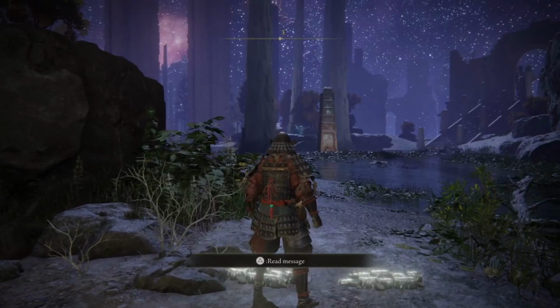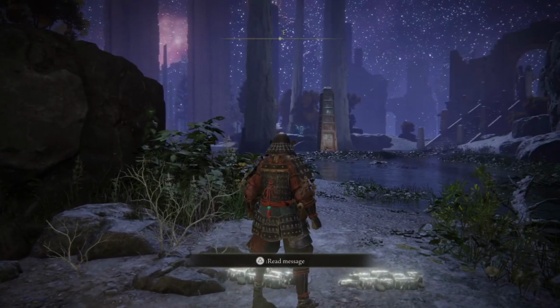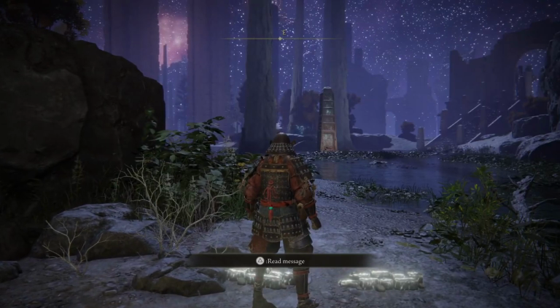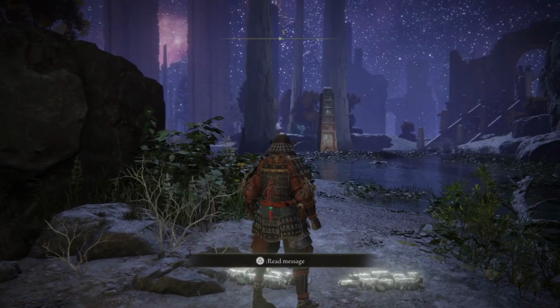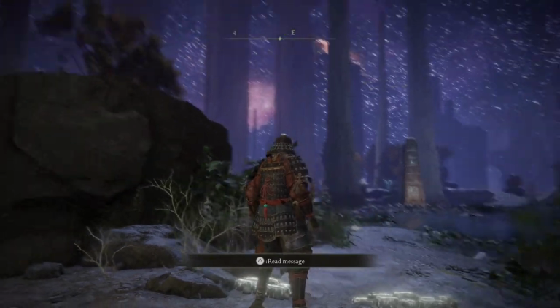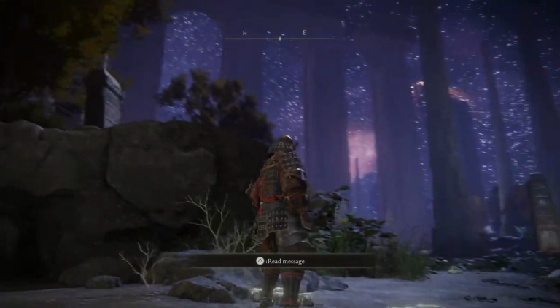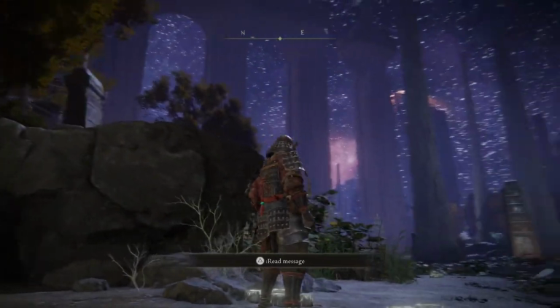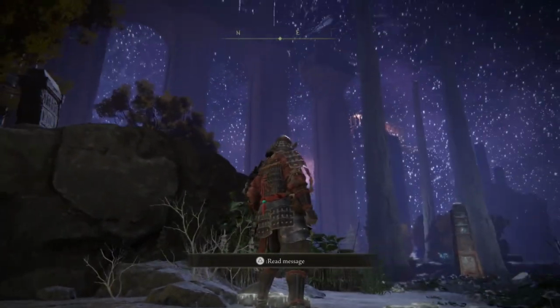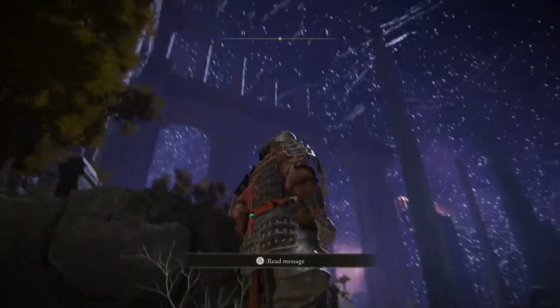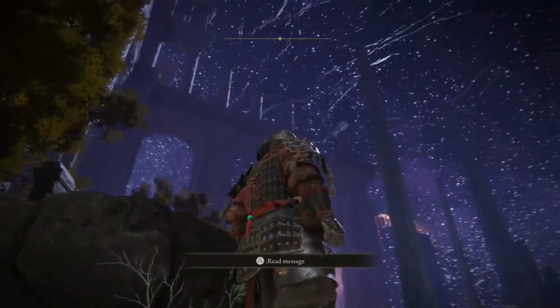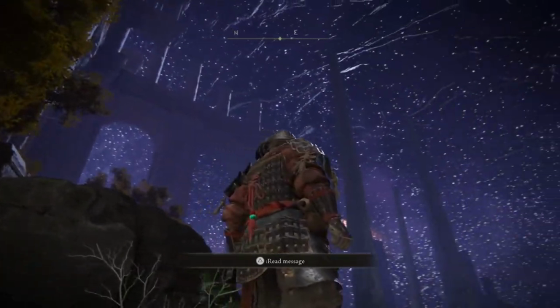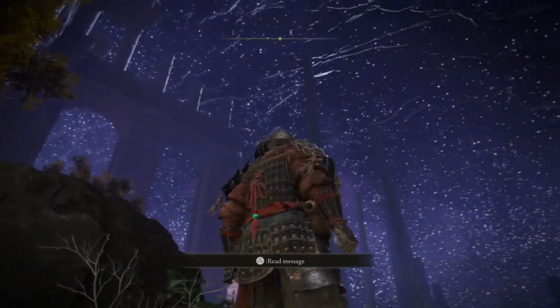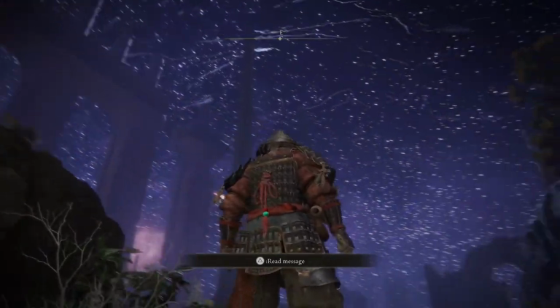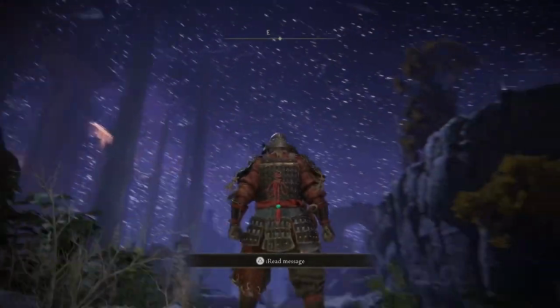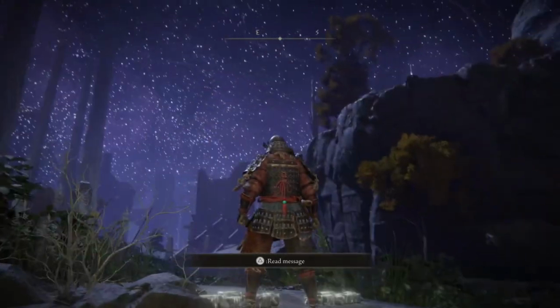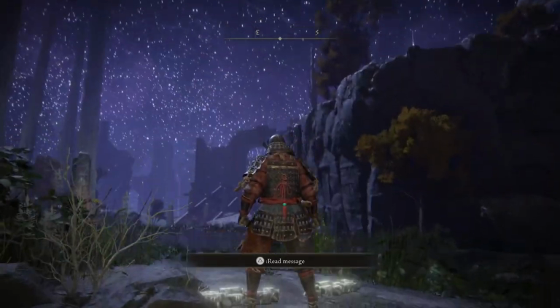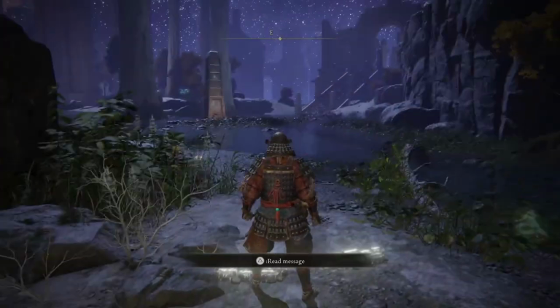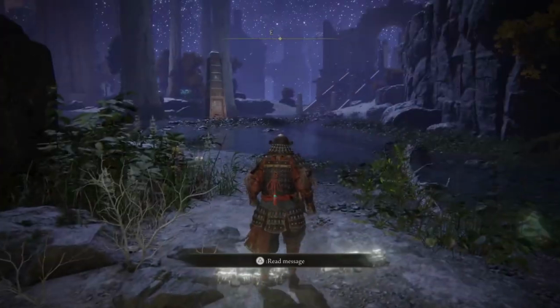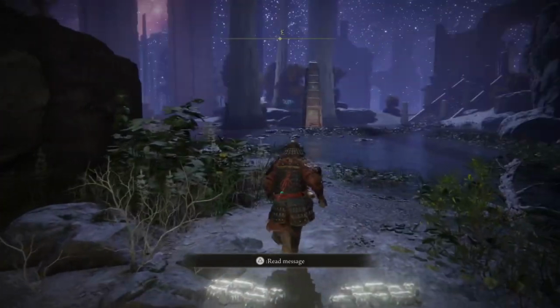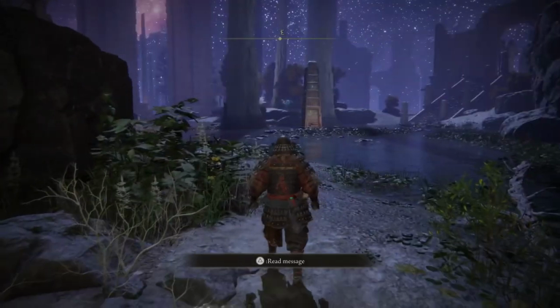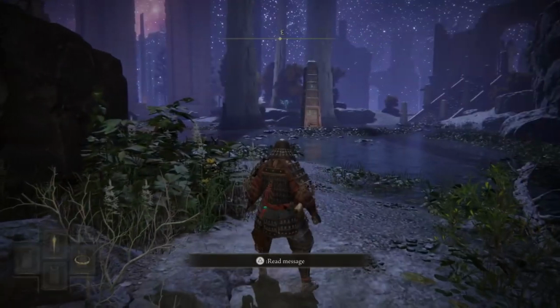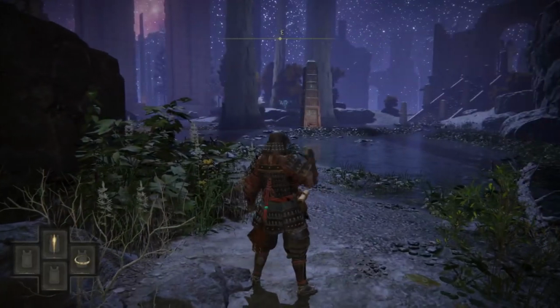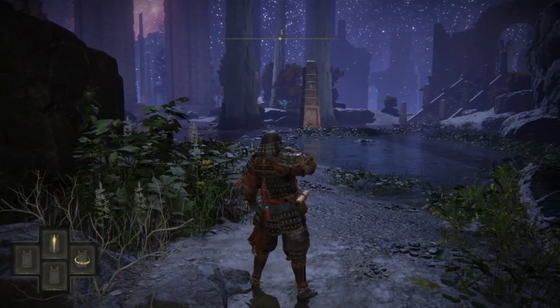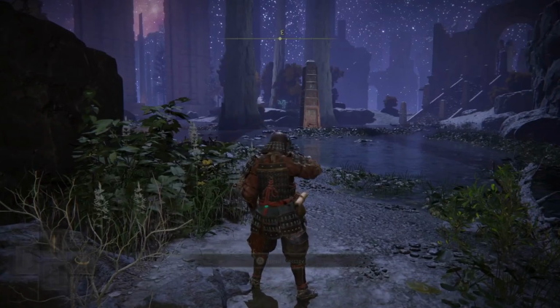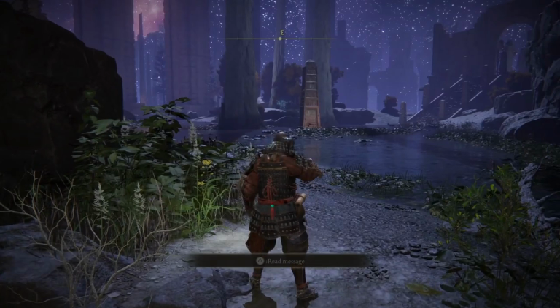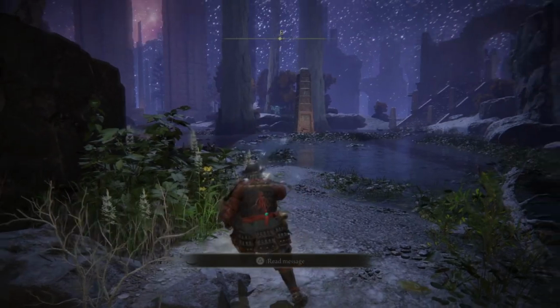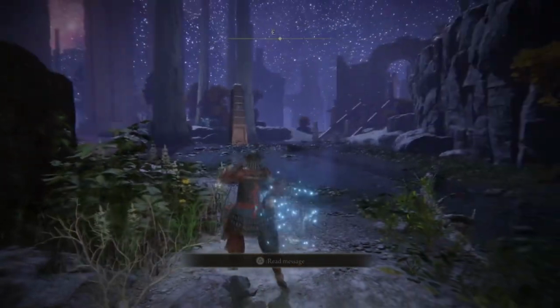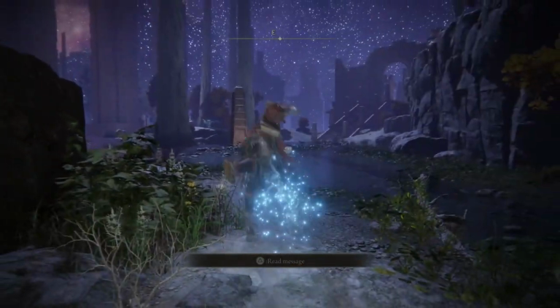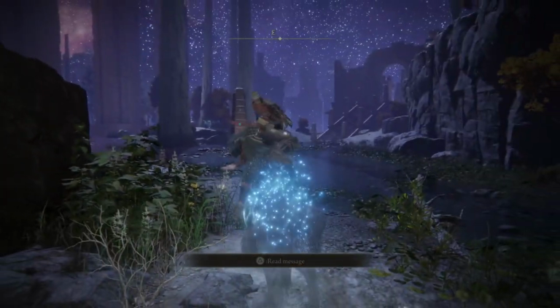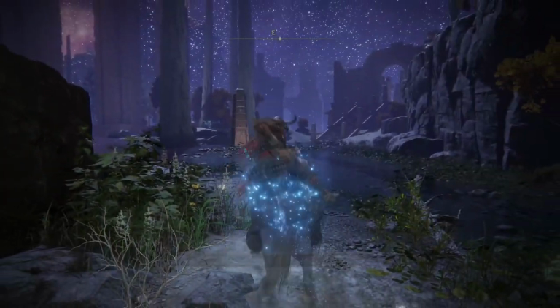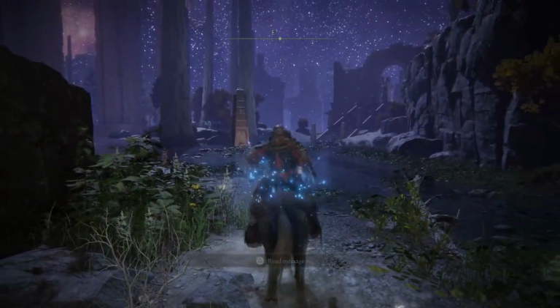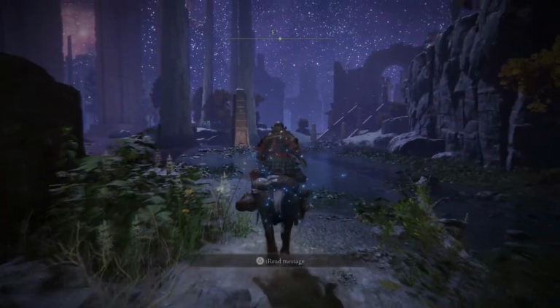Now that you've reached the second Grace you should be in exactly the same location I am. We're just going to jump on our horse to make this a little bit faster.